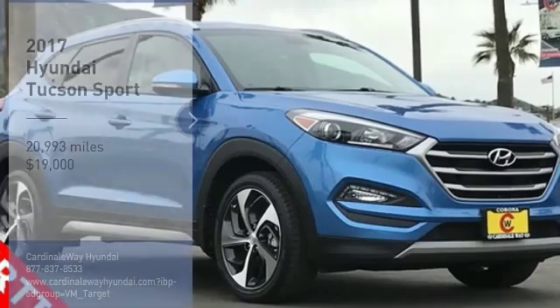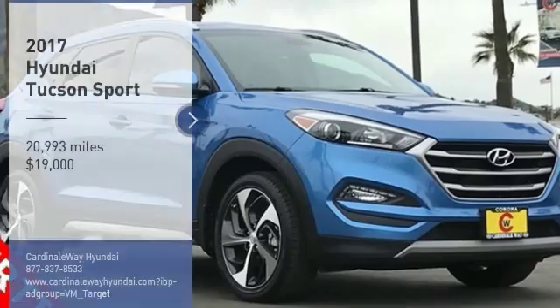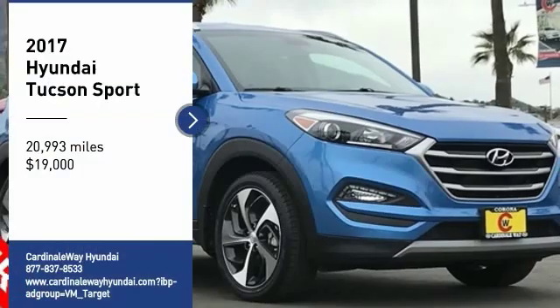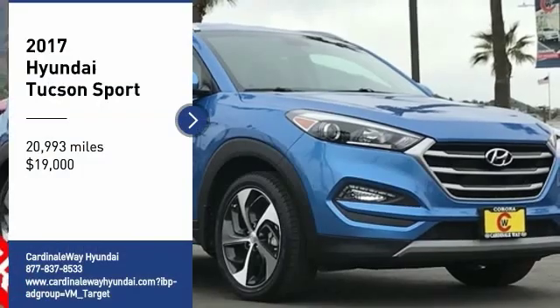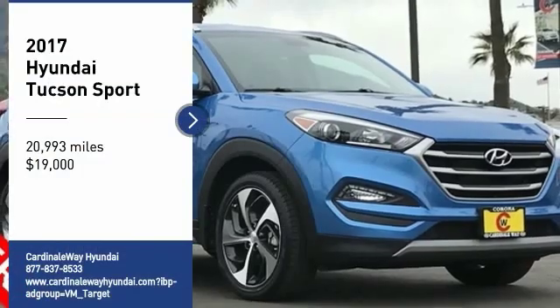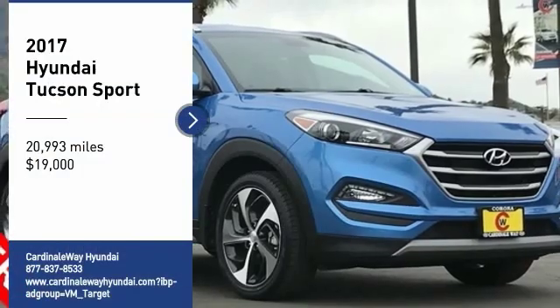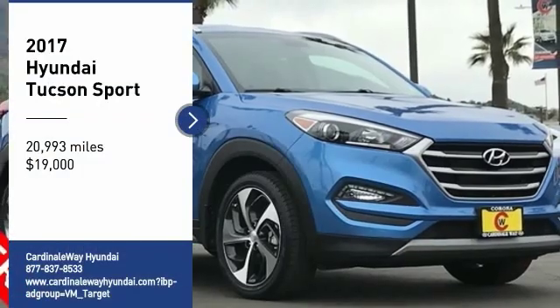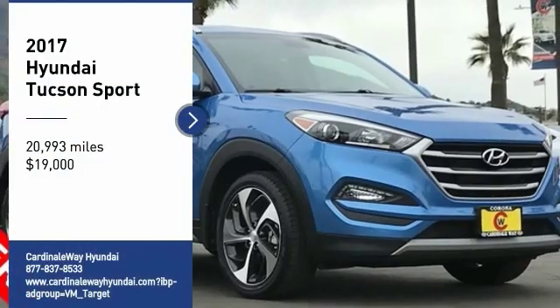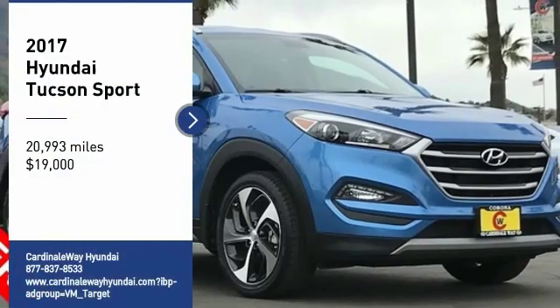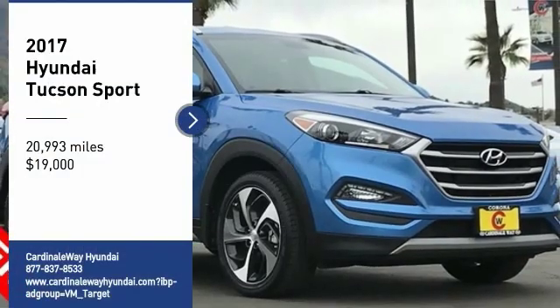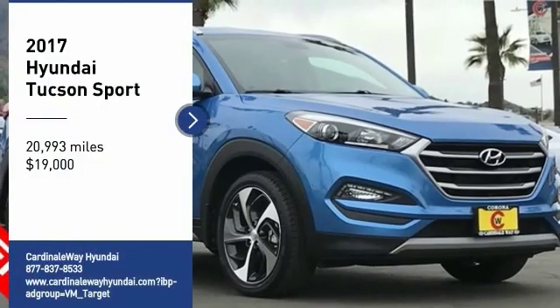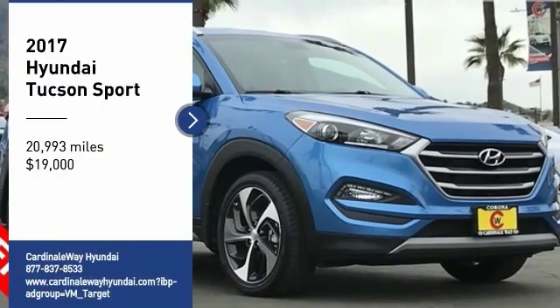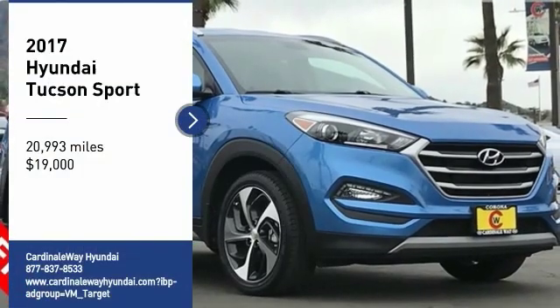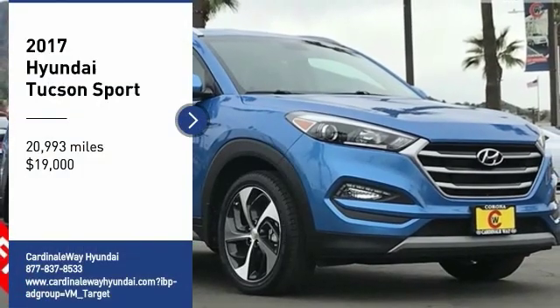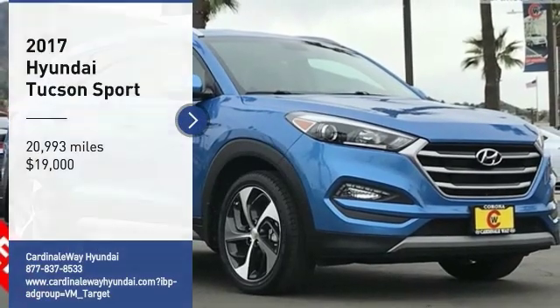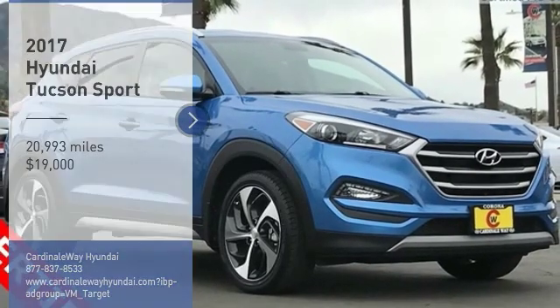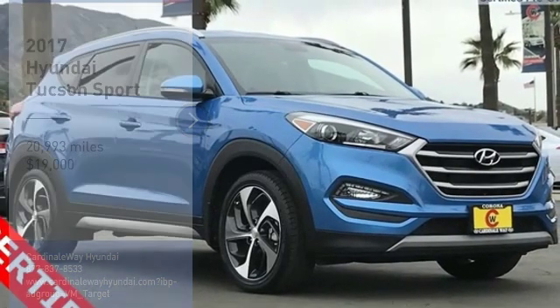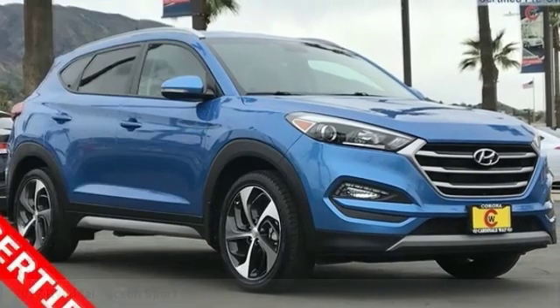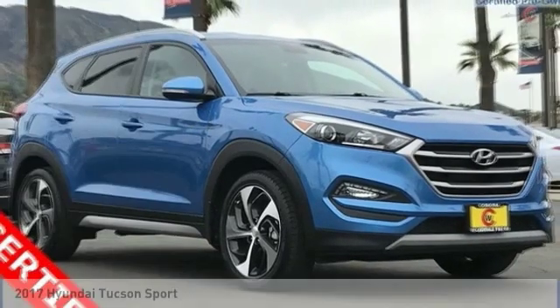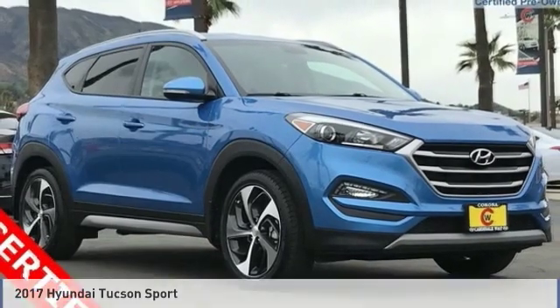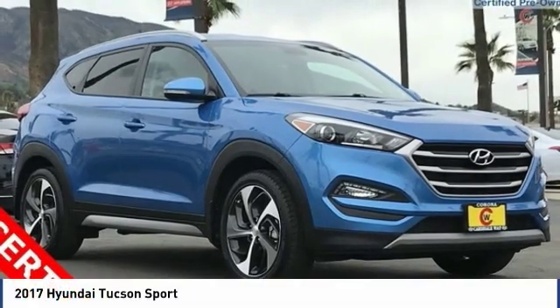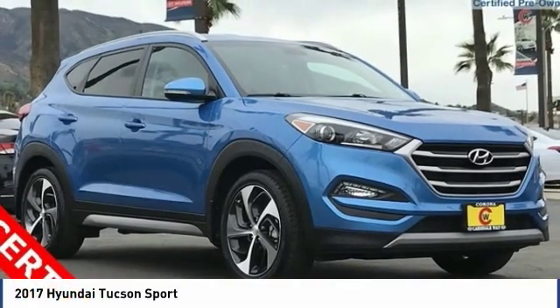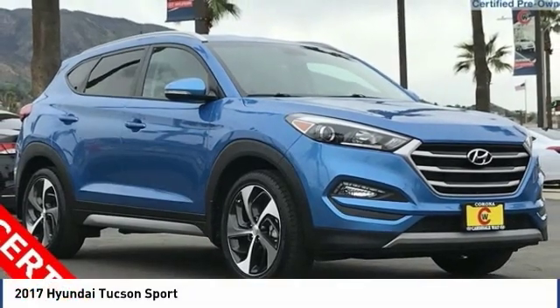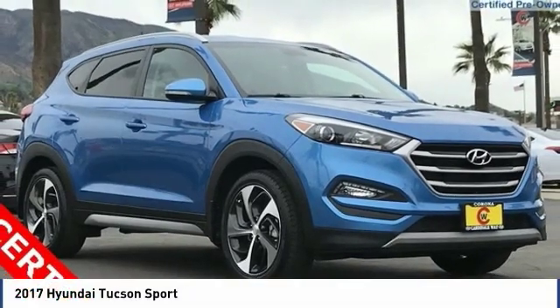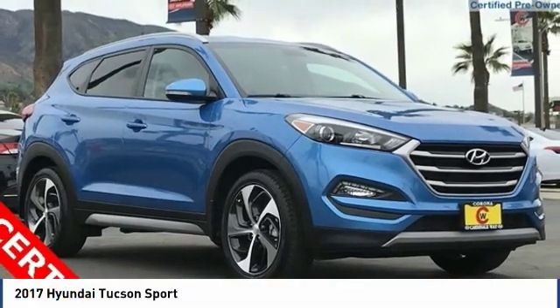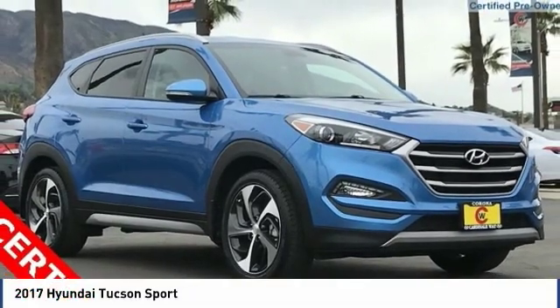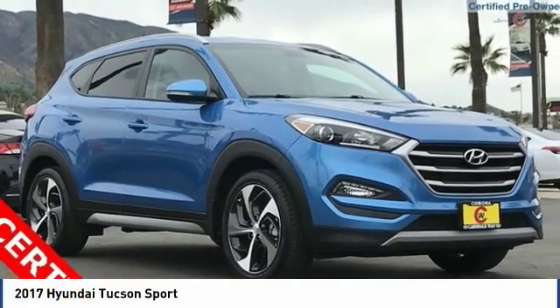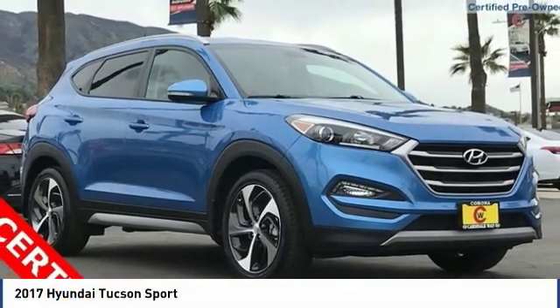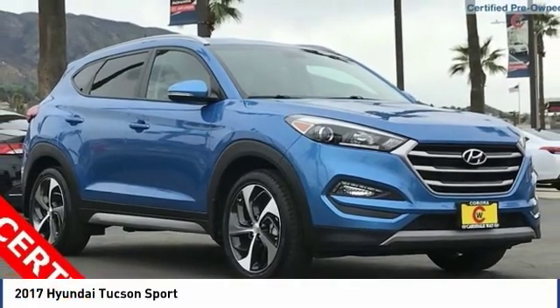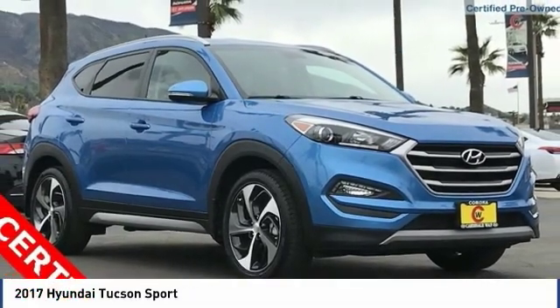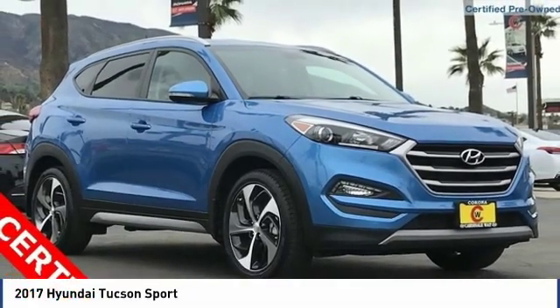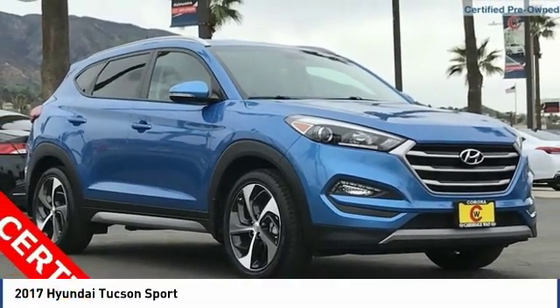Looking for the right vehicle? Check out the 2017 Hyundai Tucson.